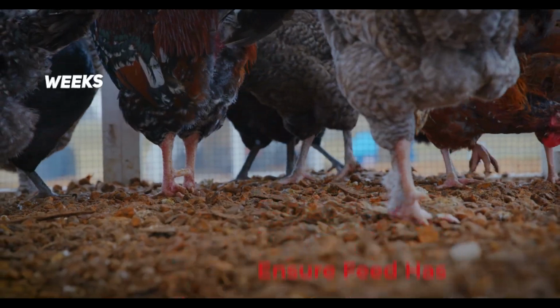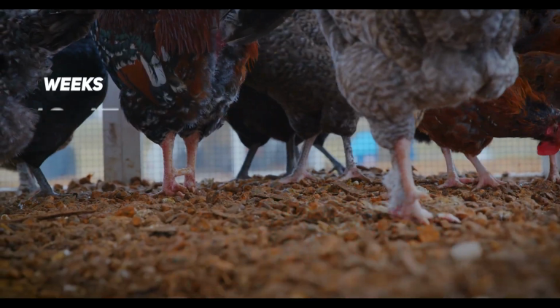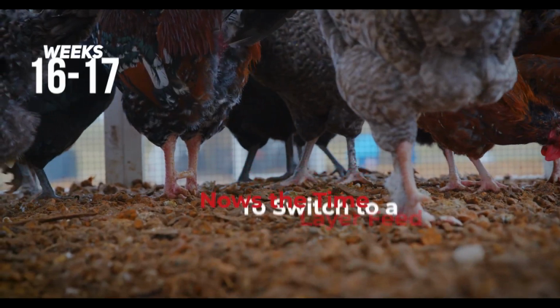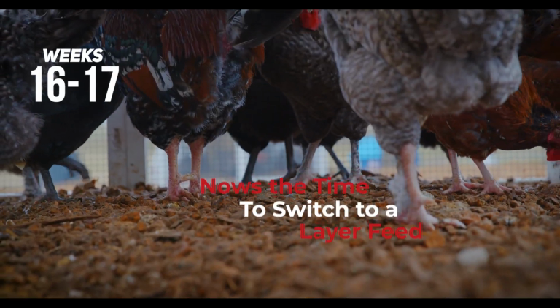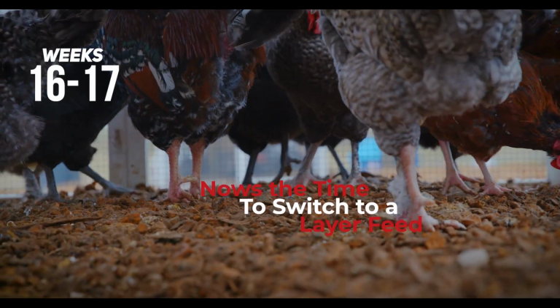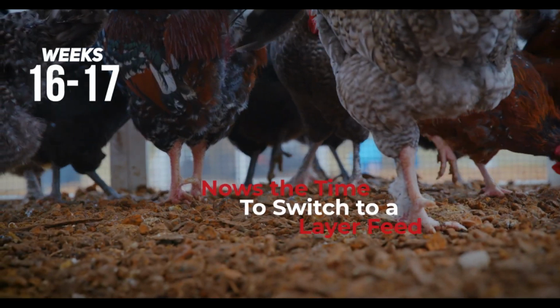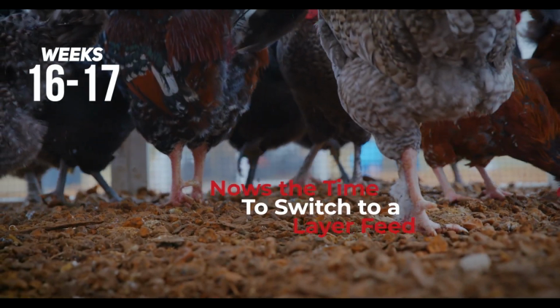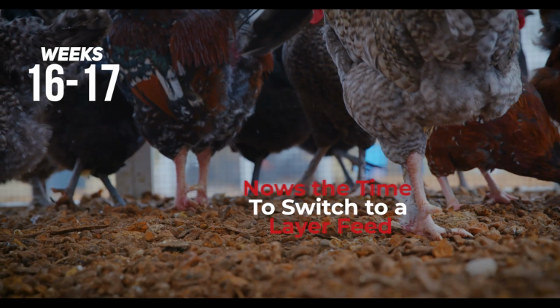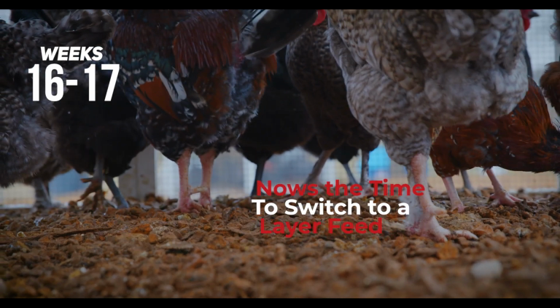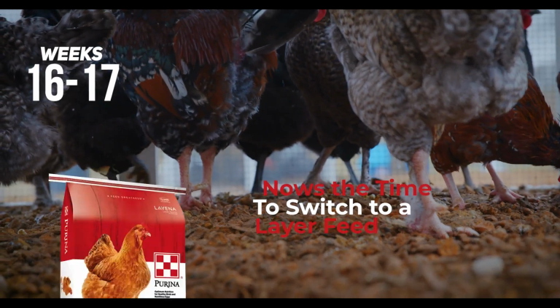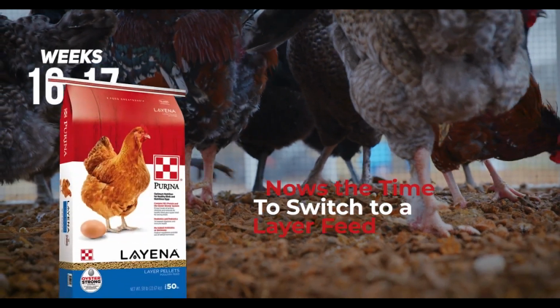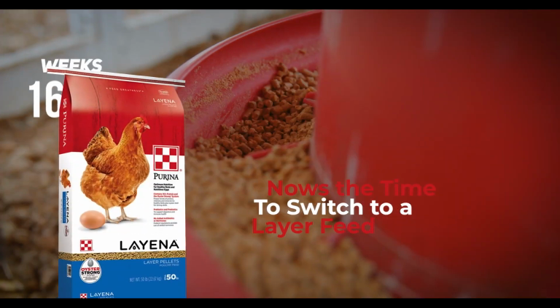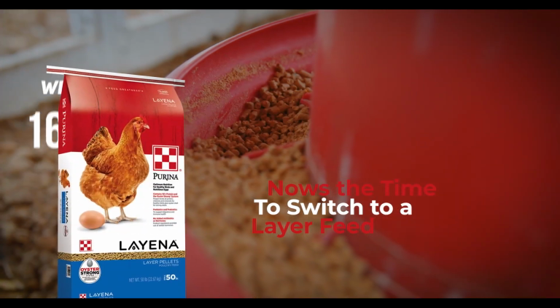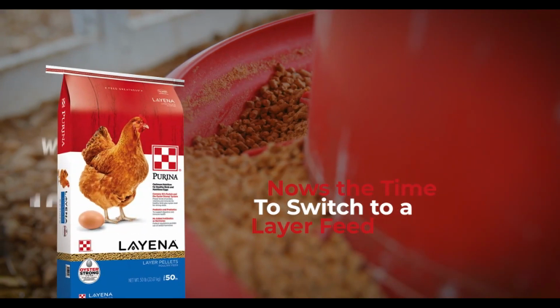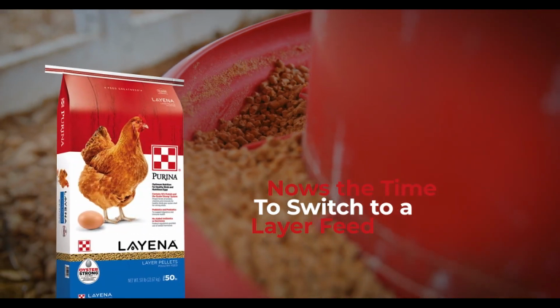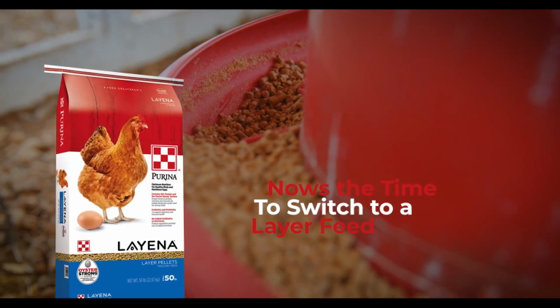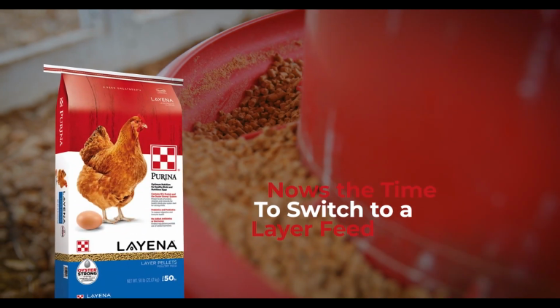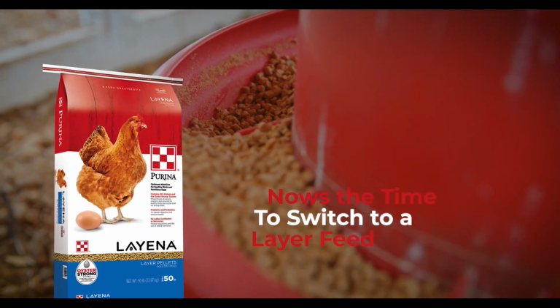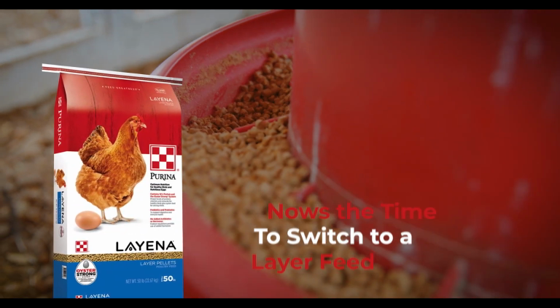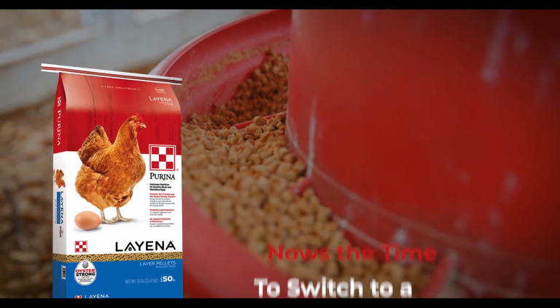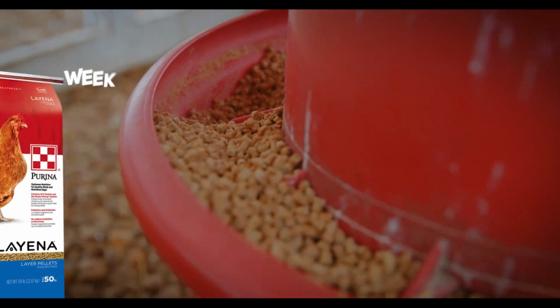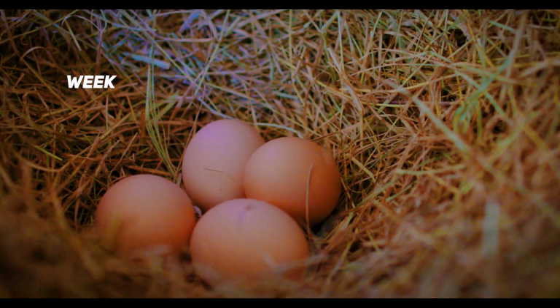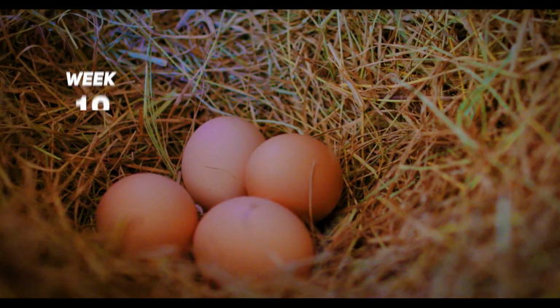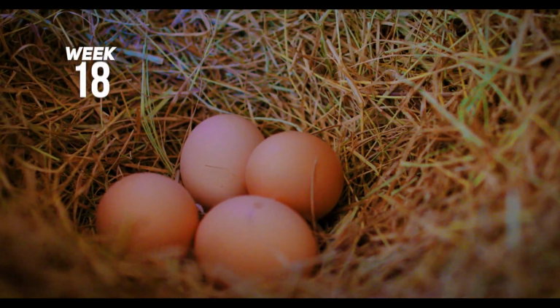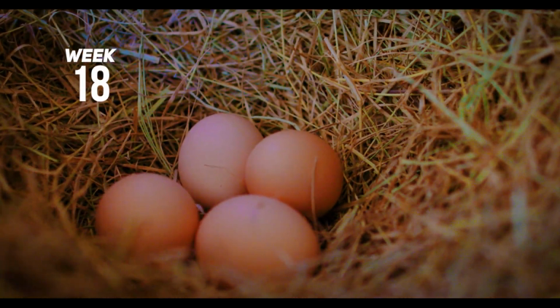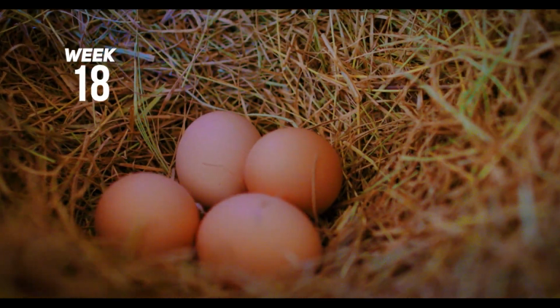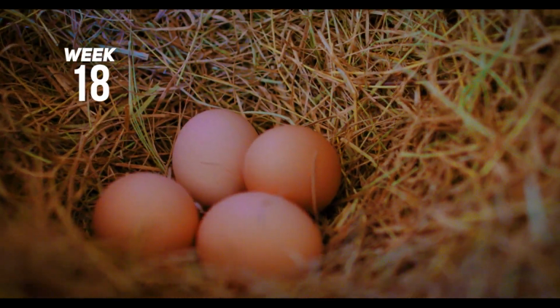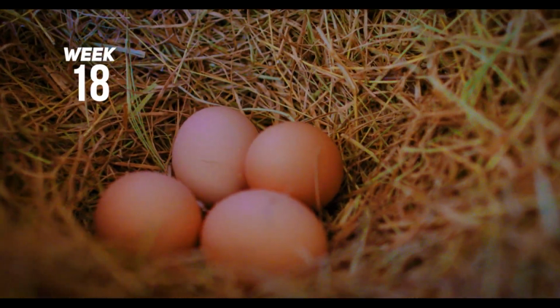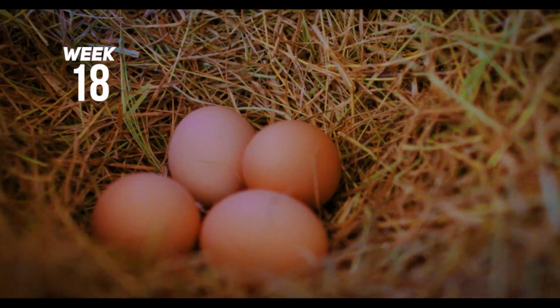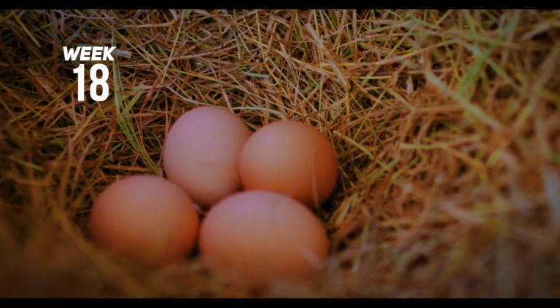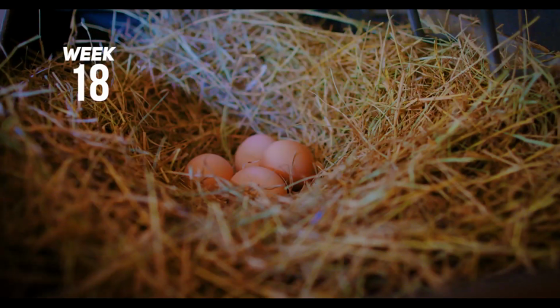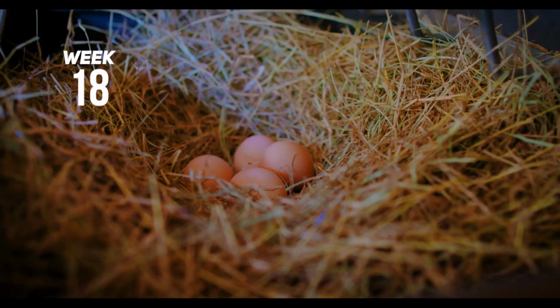Now's the time to switch to a layer feed with less protein and more calcium. Expect that first egg and many more.